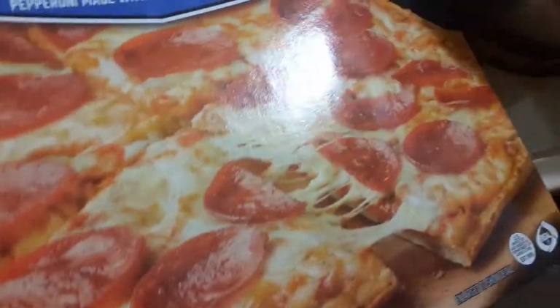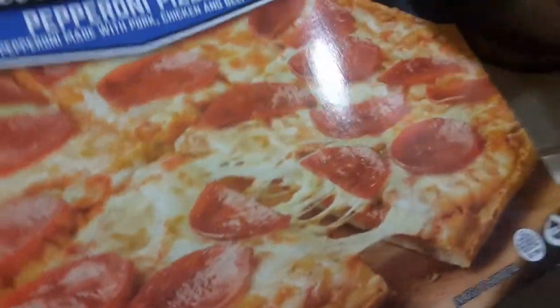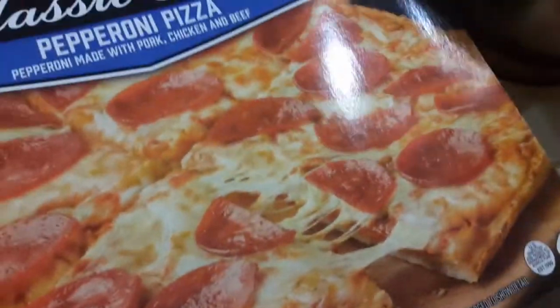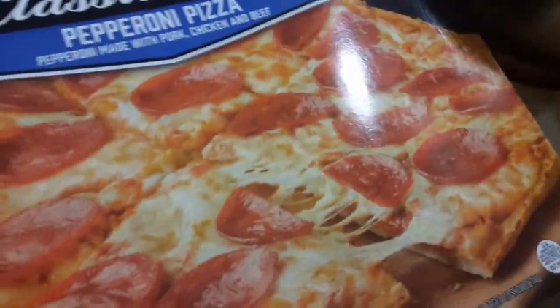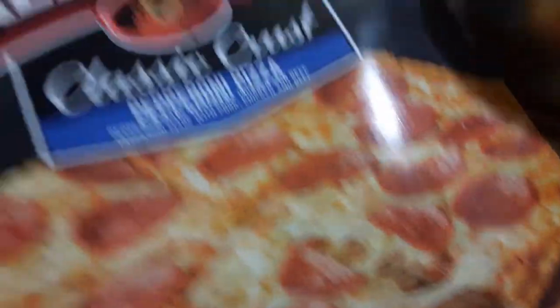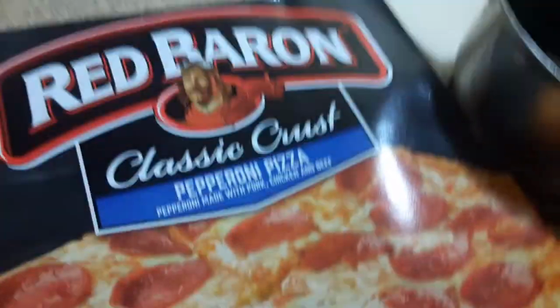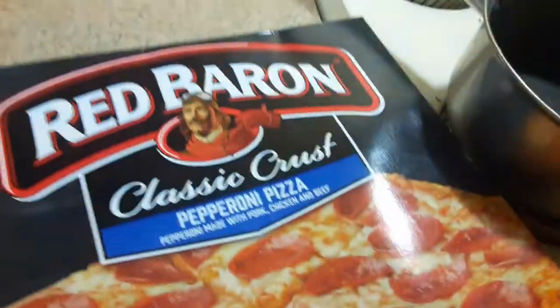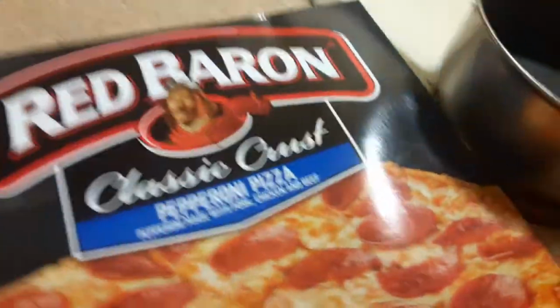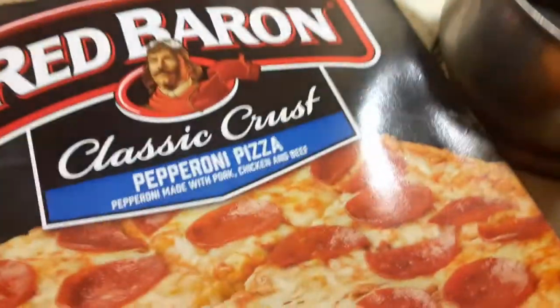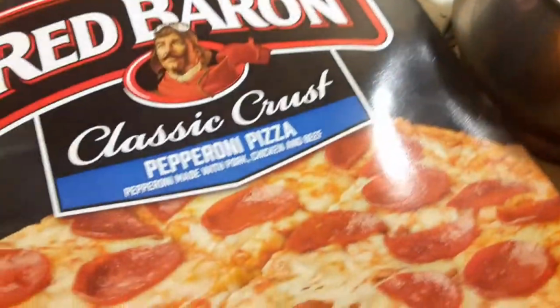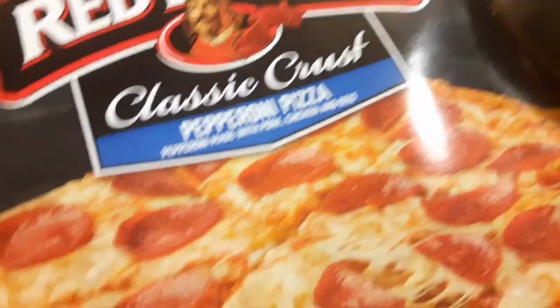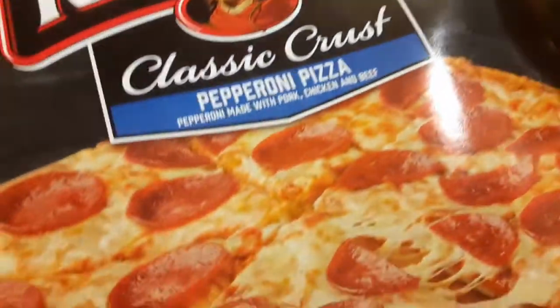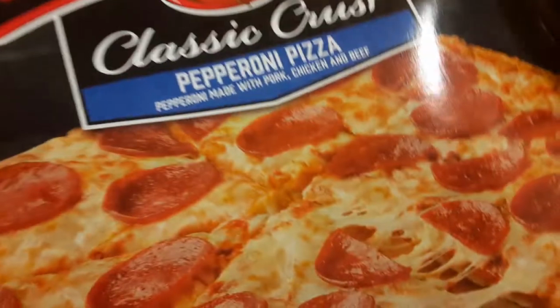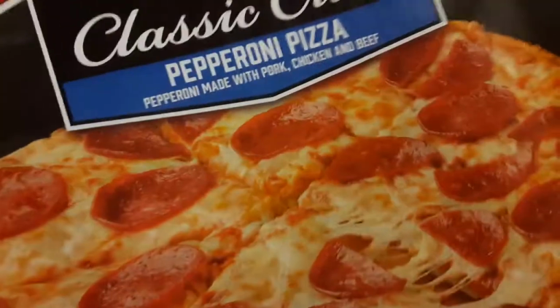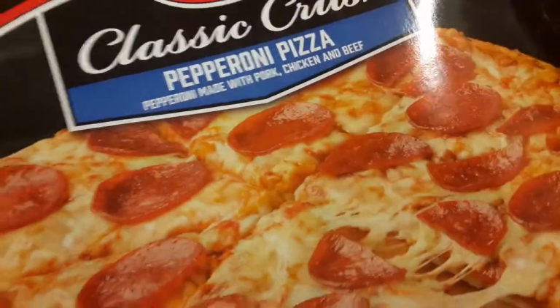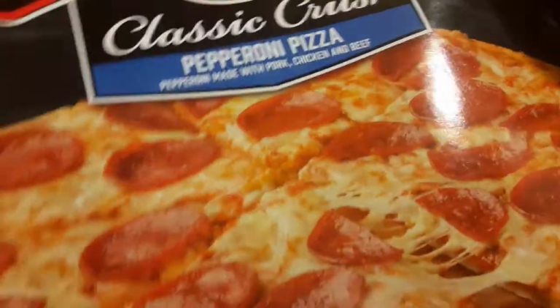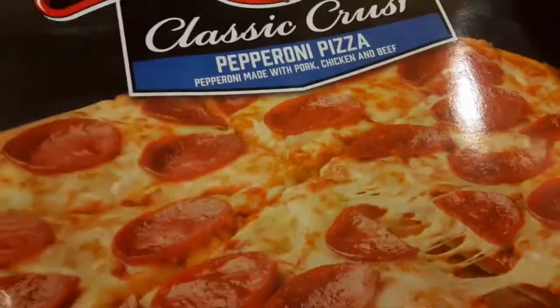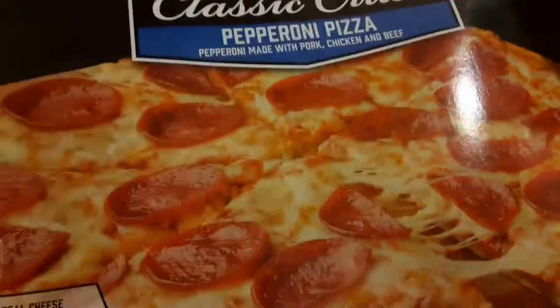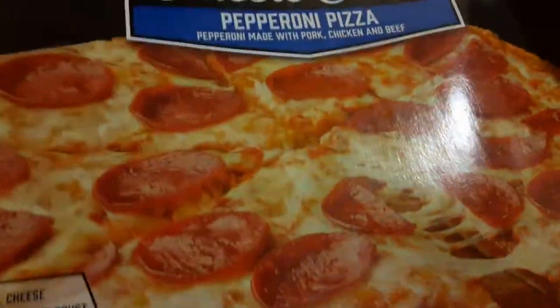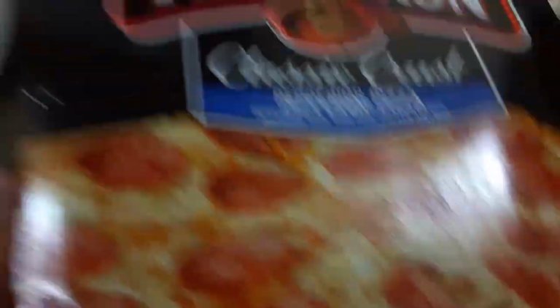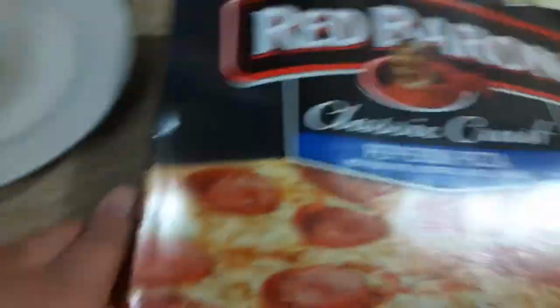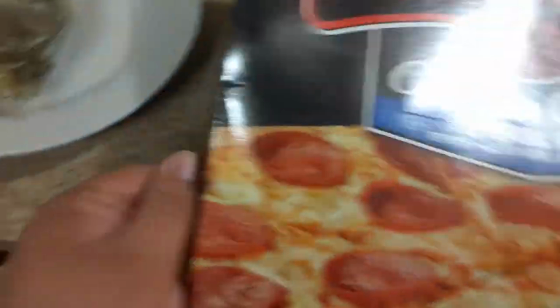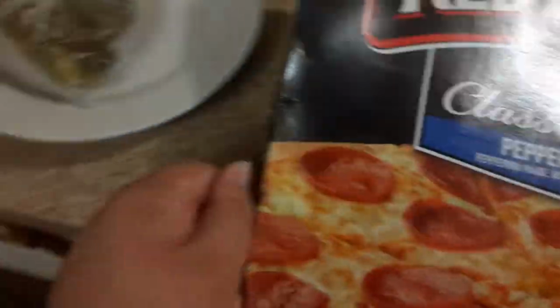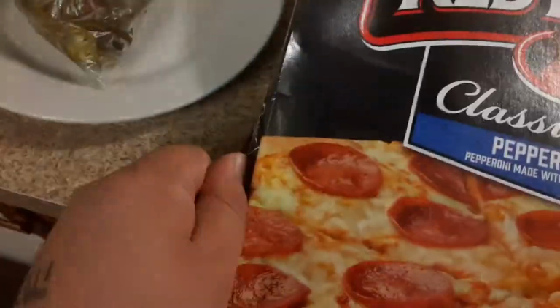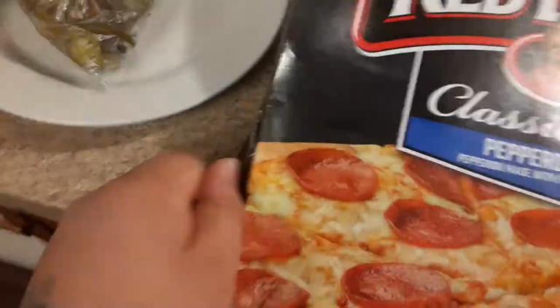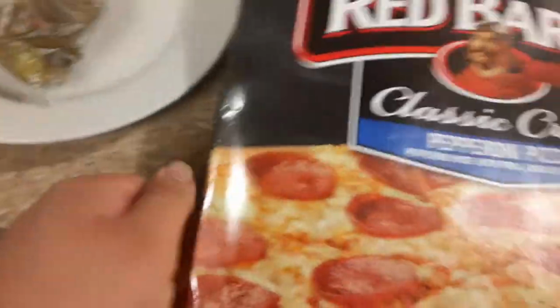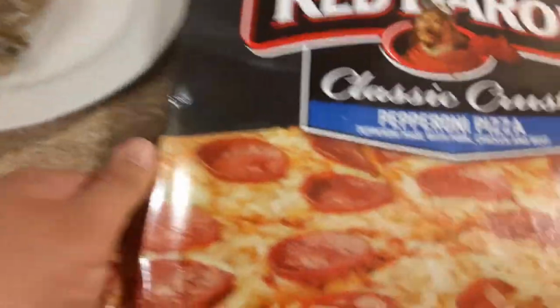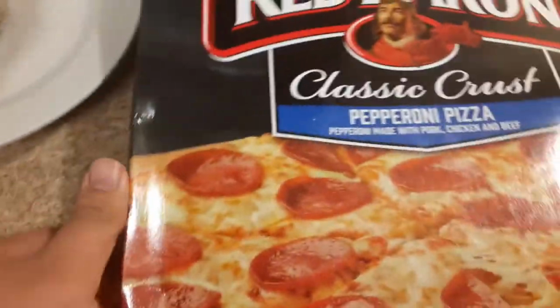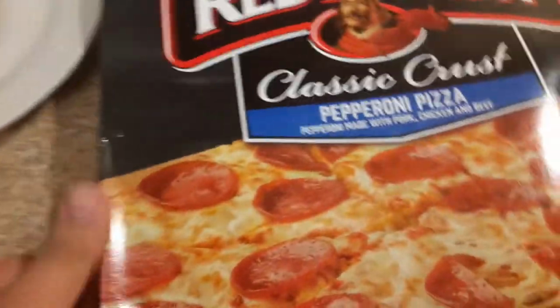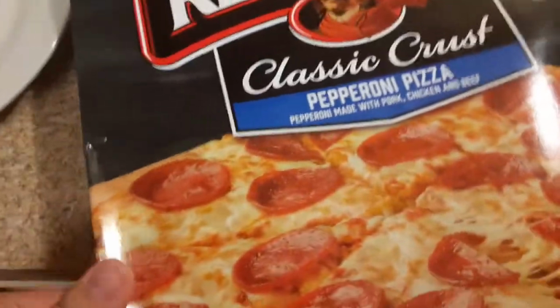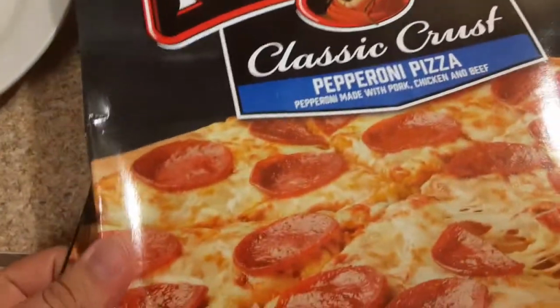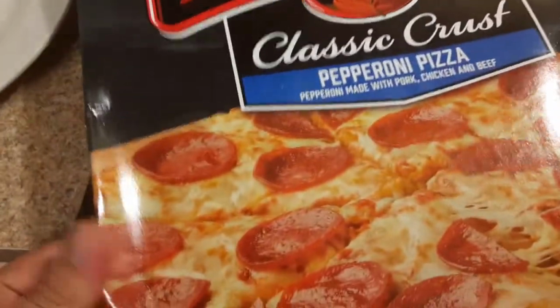So we got red bearing classic crust. I'm gonna add a few jalapenos on this one.